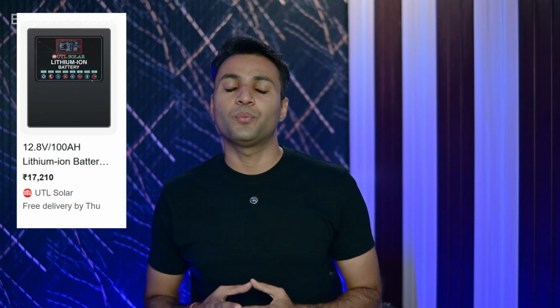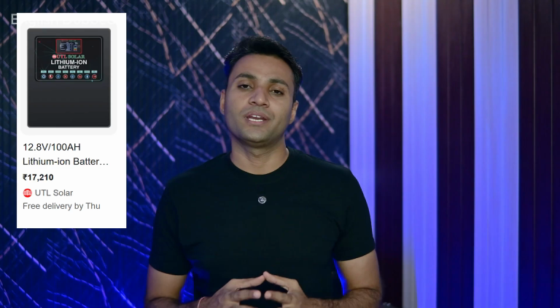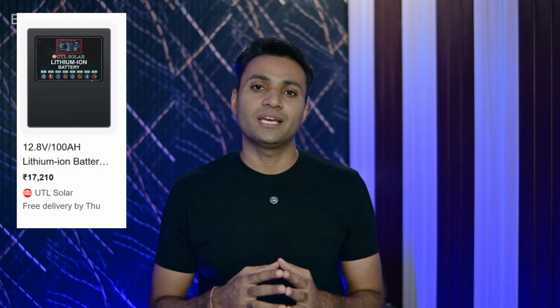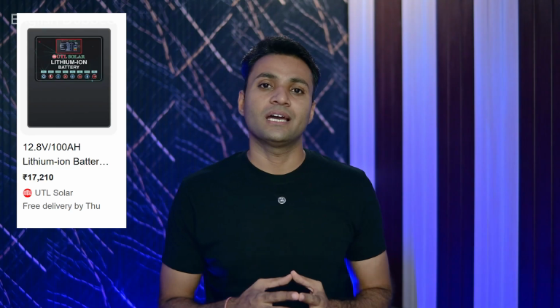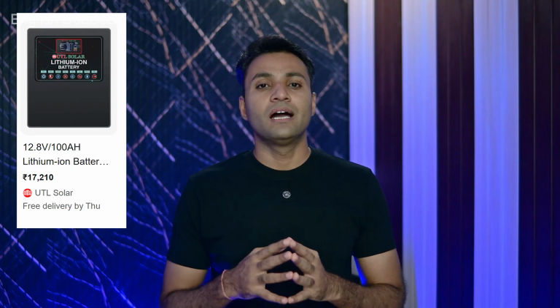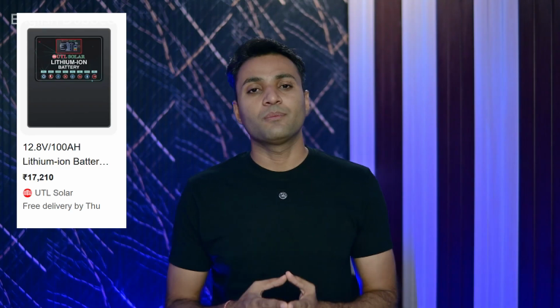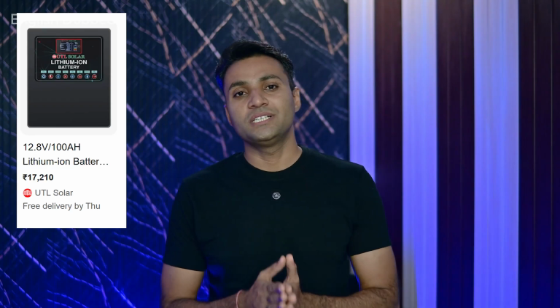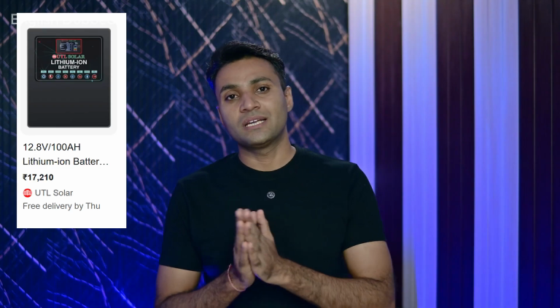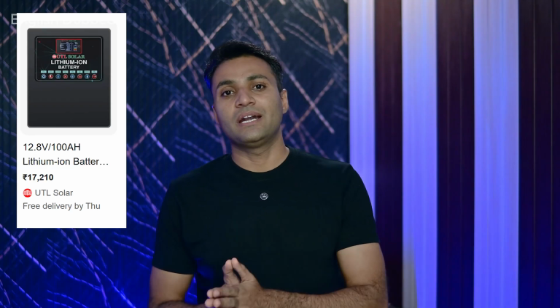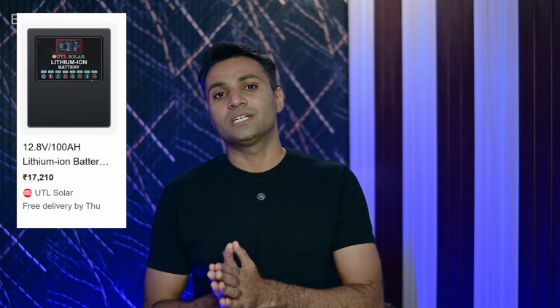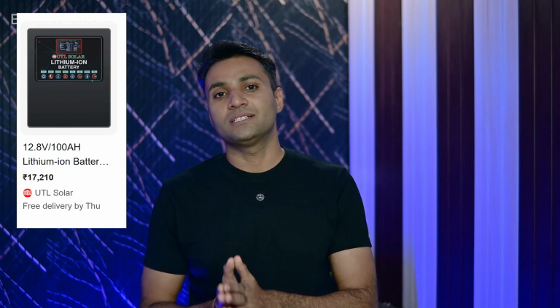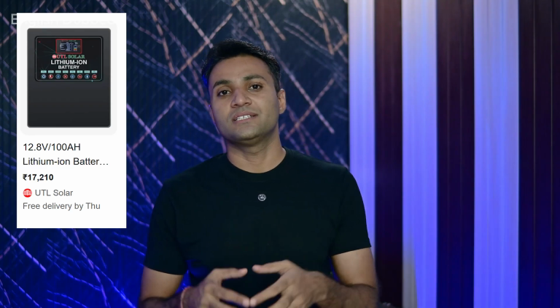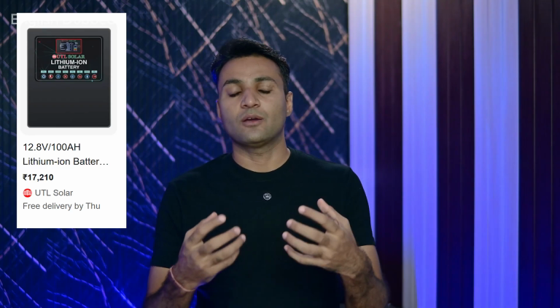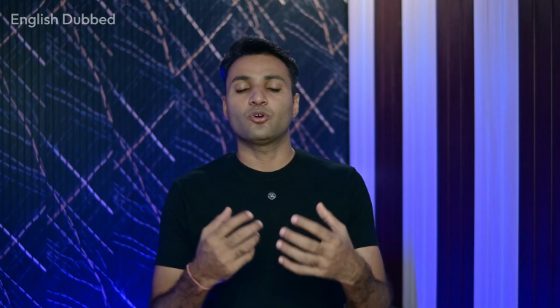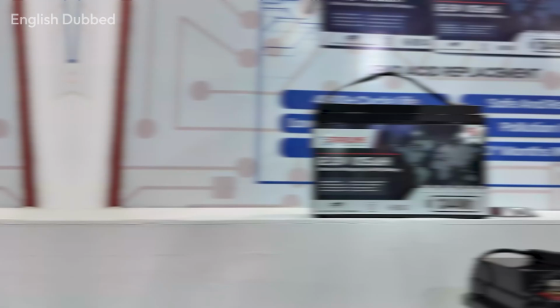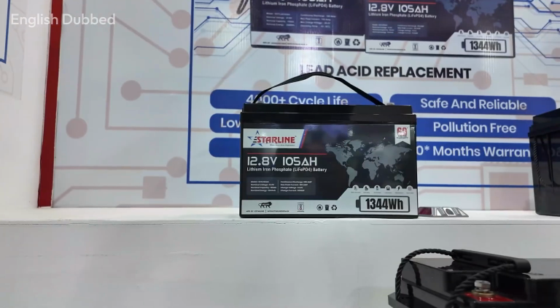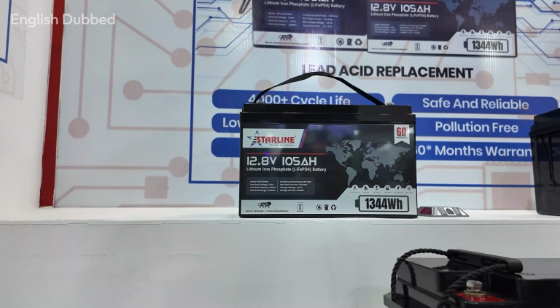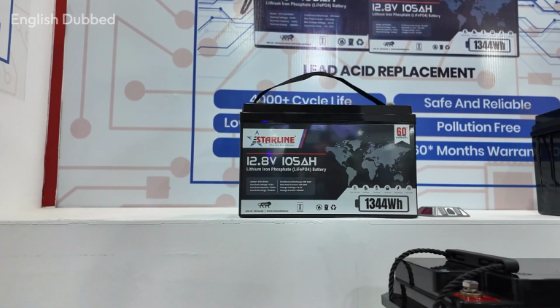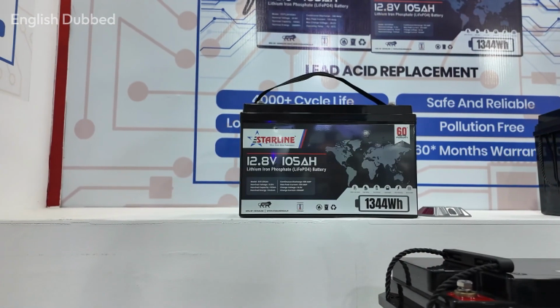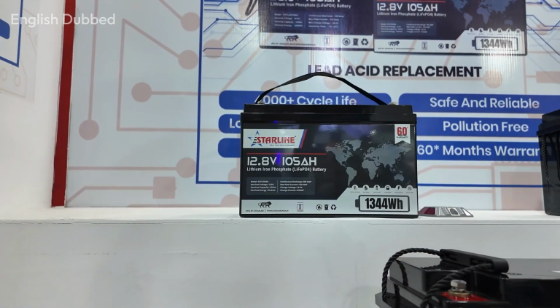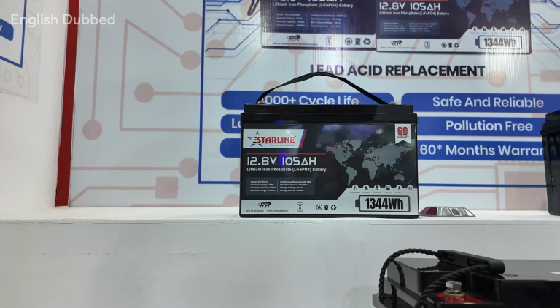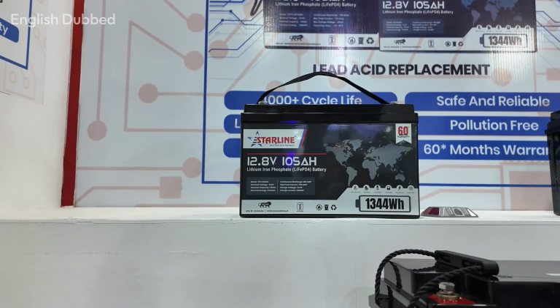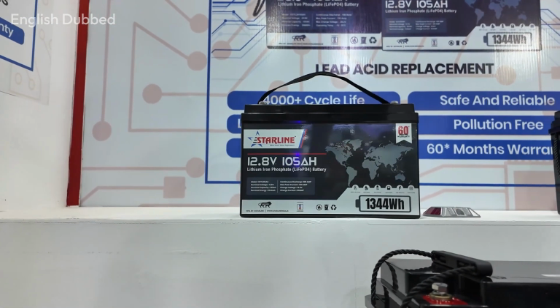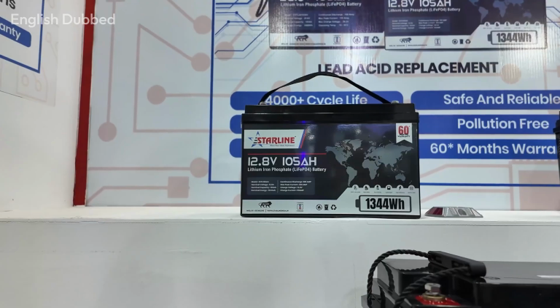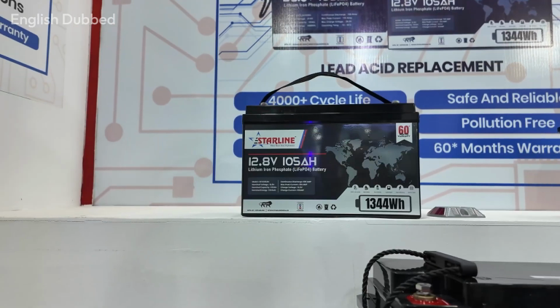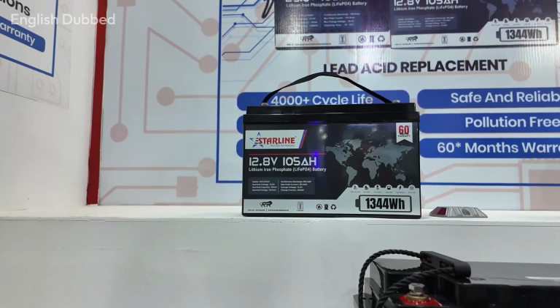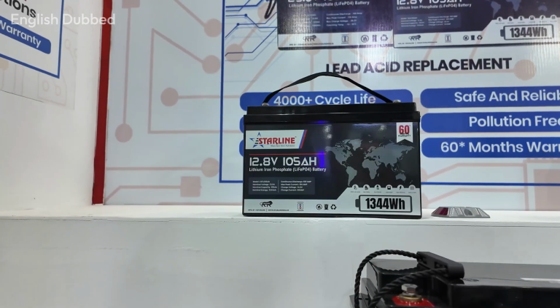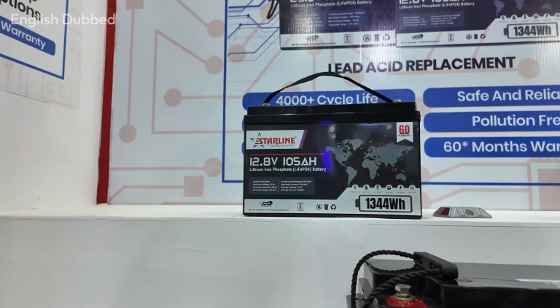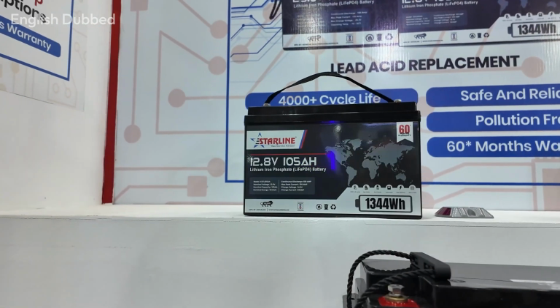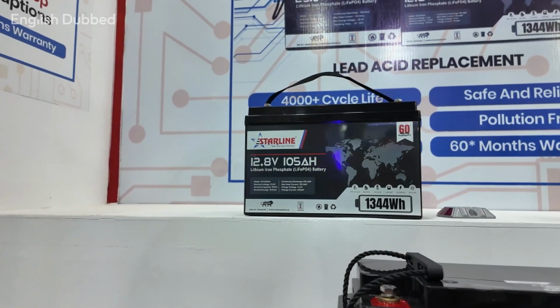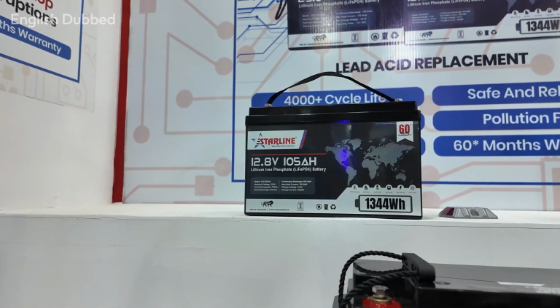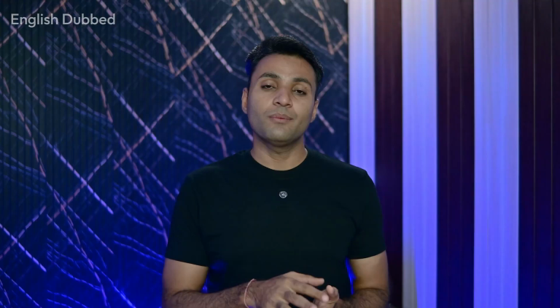UTL offers these 12.8V batteries for around 17,000 to 18,000 rupees. Starline offers them for around 16,000 to 17,000 rupees.